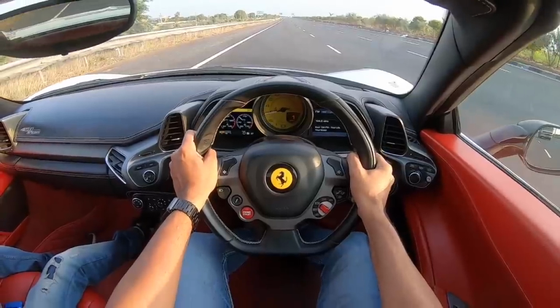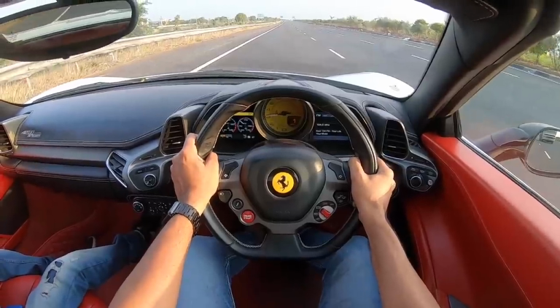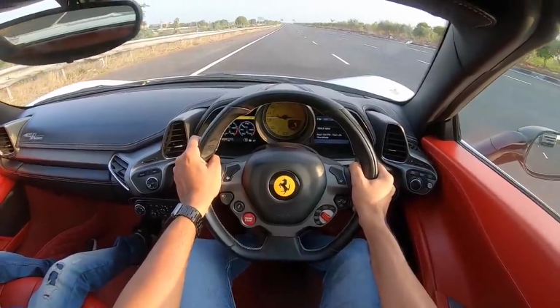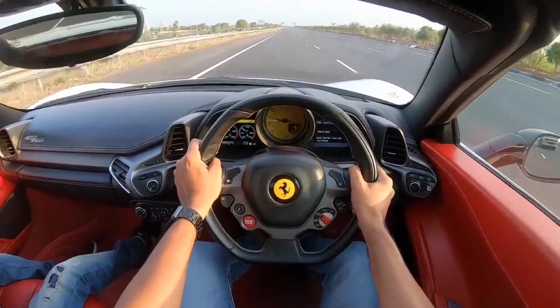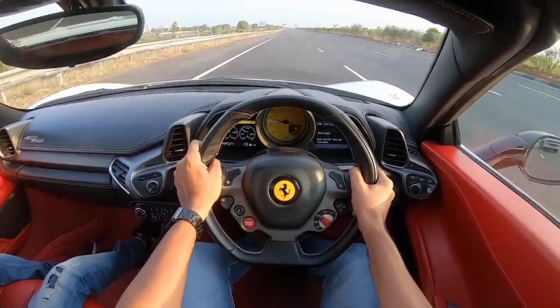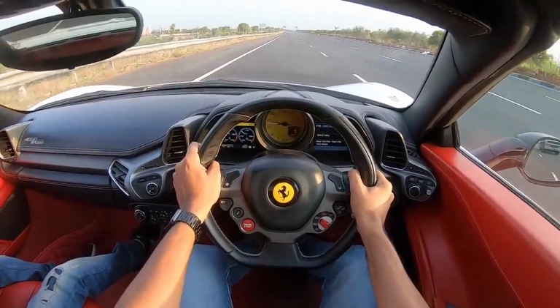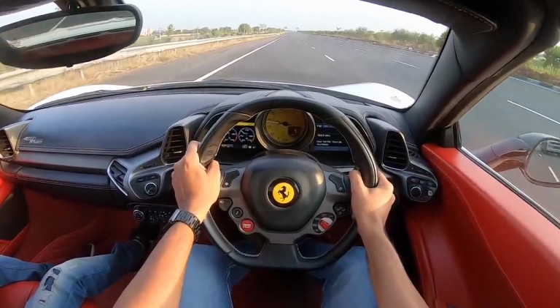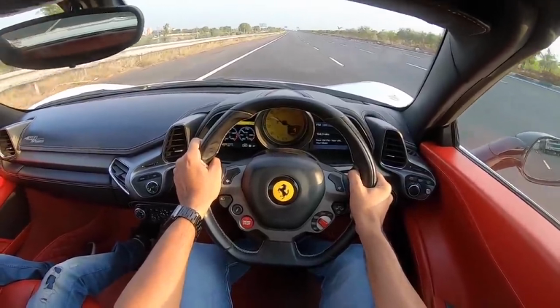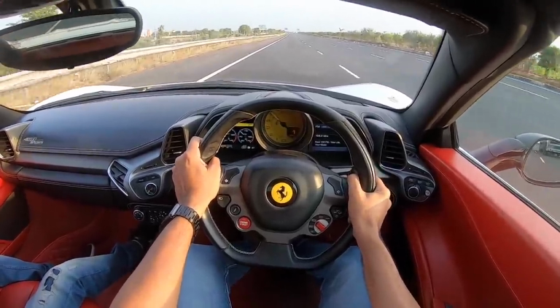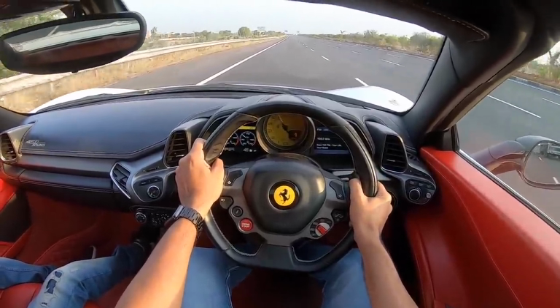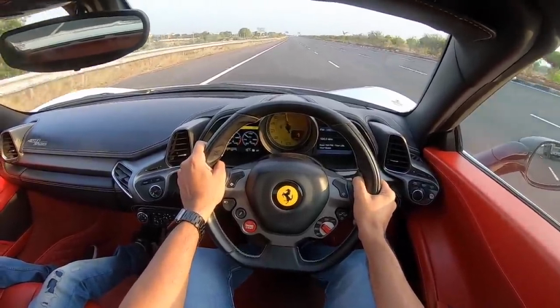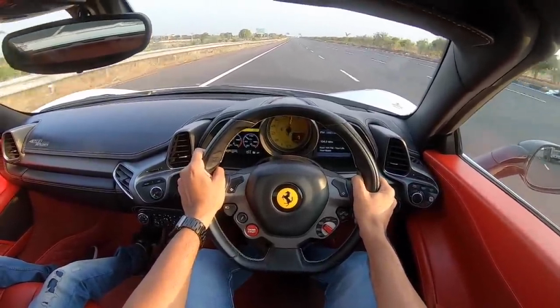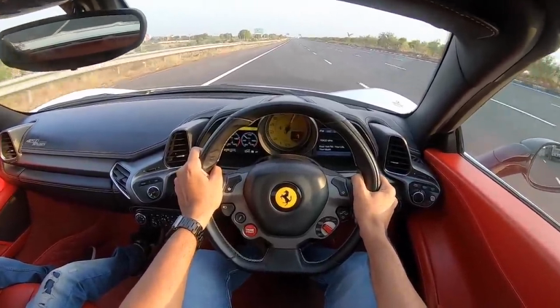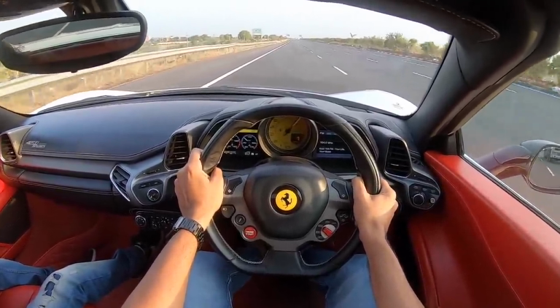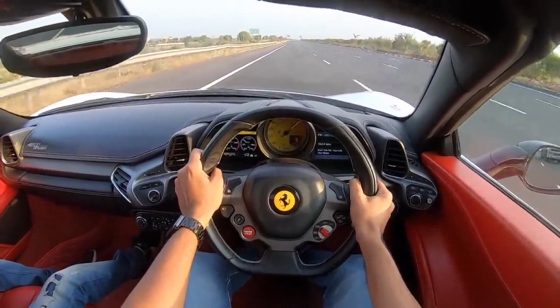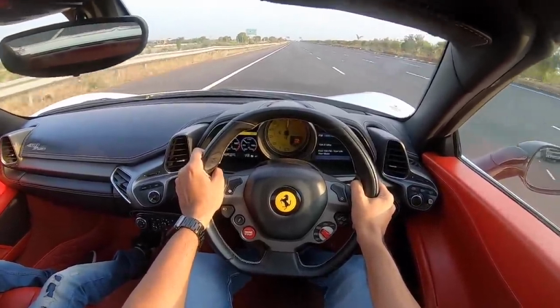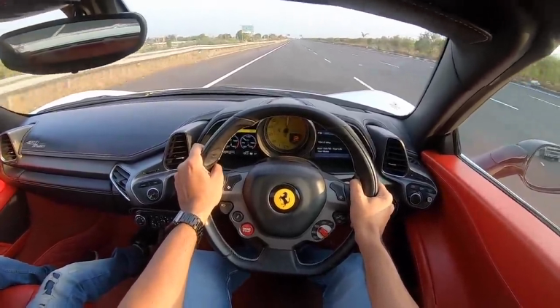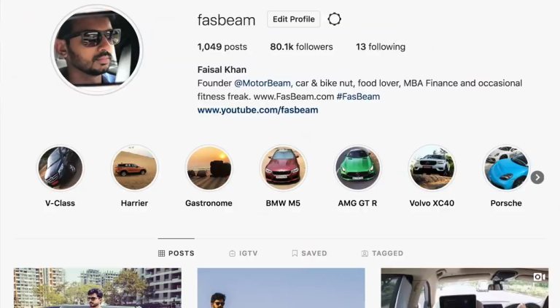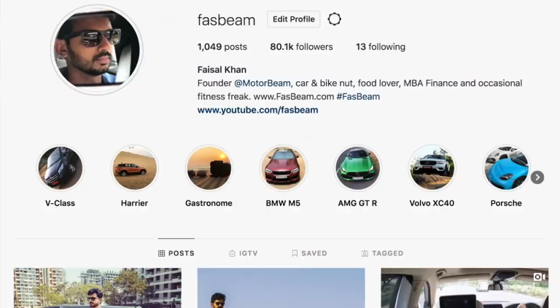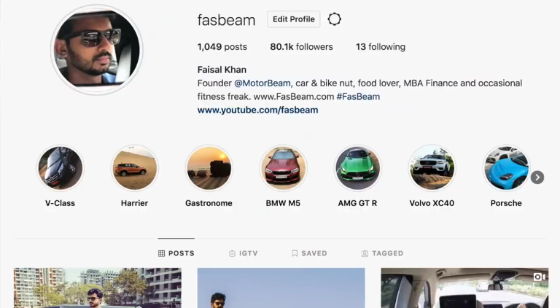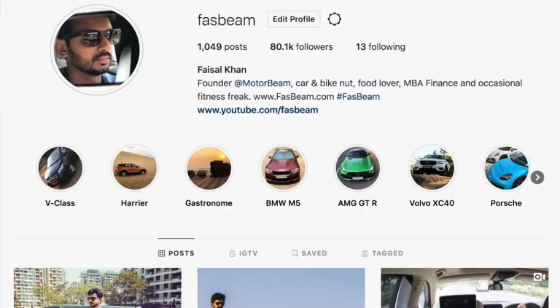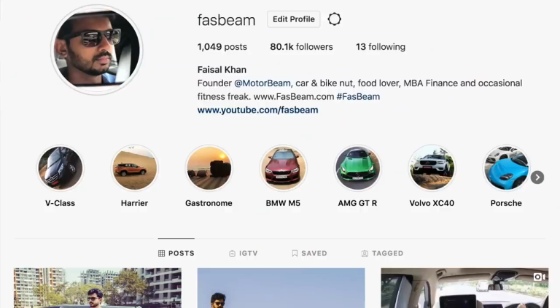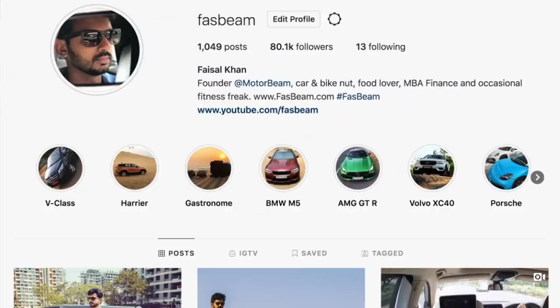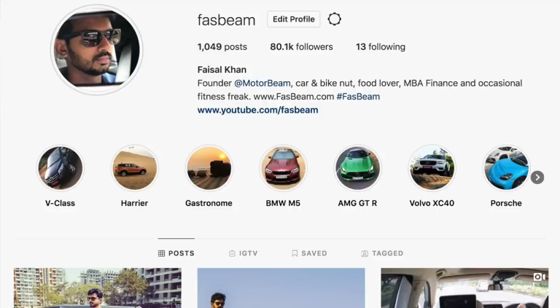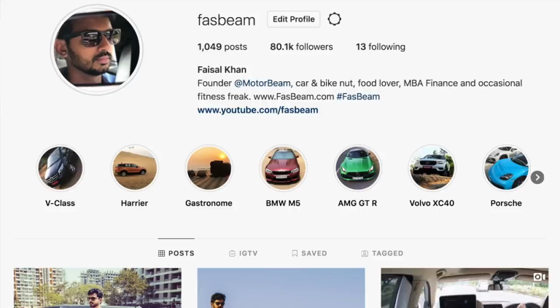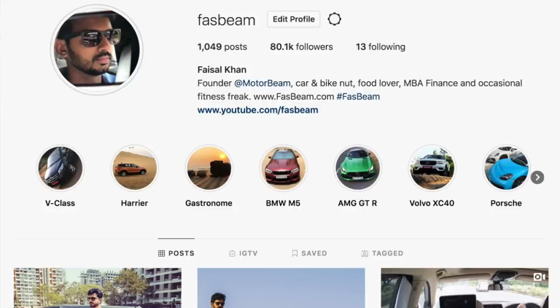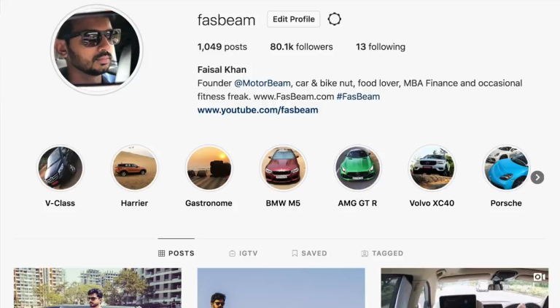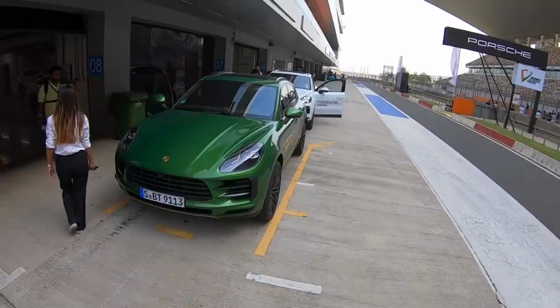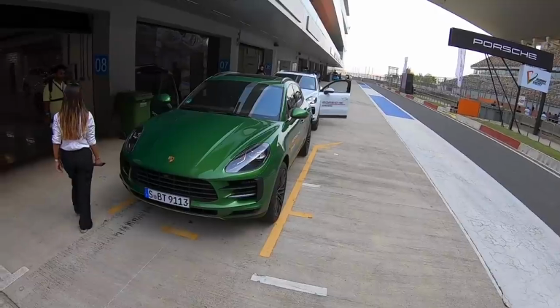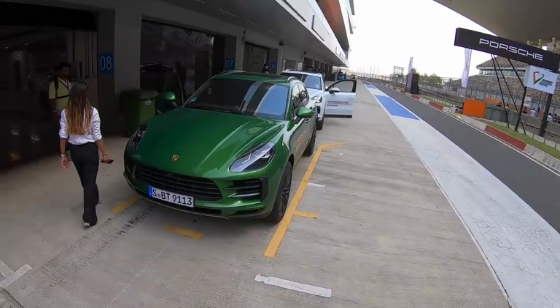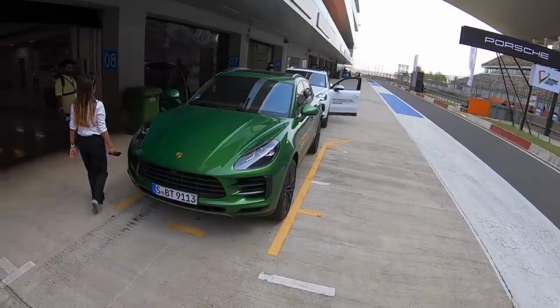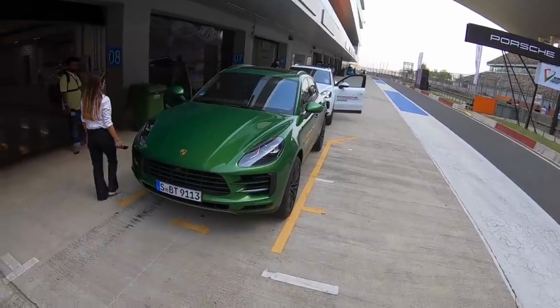Hi guys, follow me on Instagram to never miss any of my crazy updates. Hi guys and welcome to another vlog.